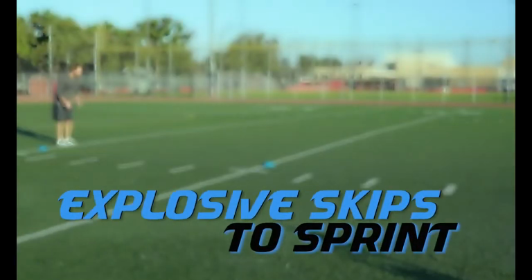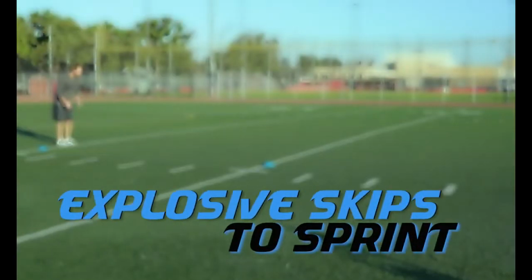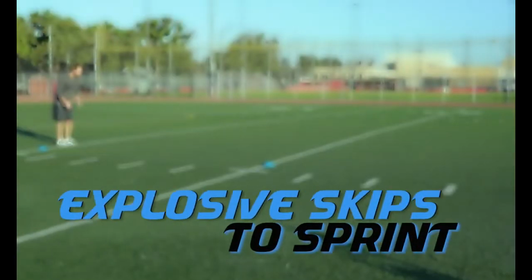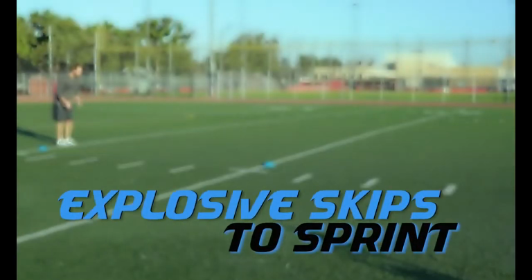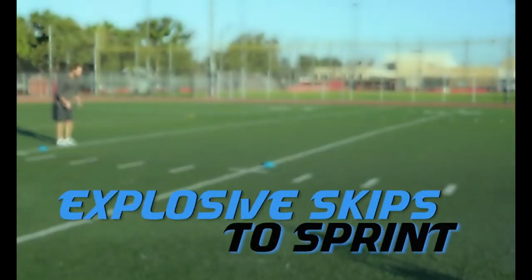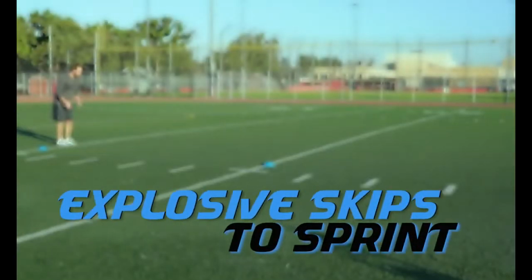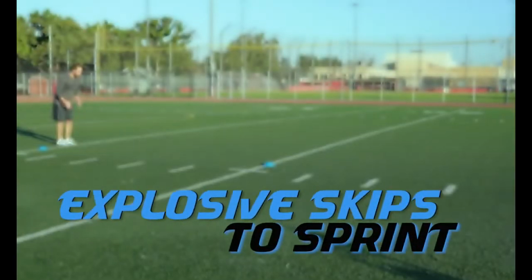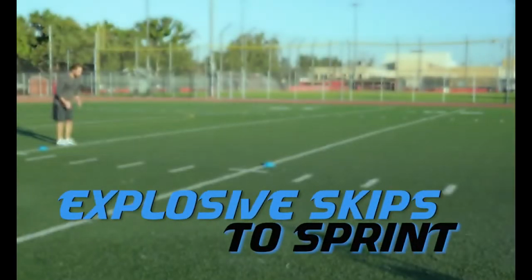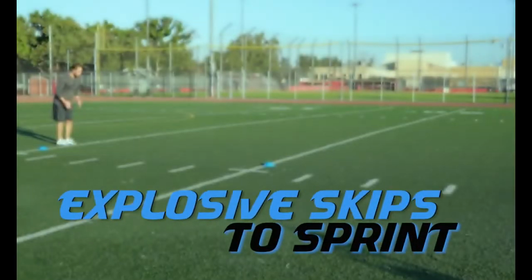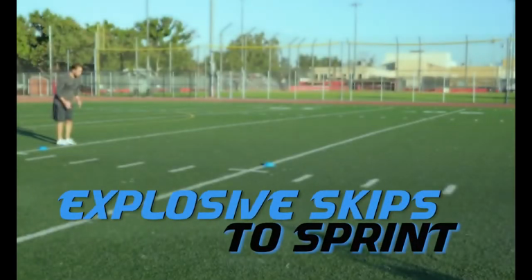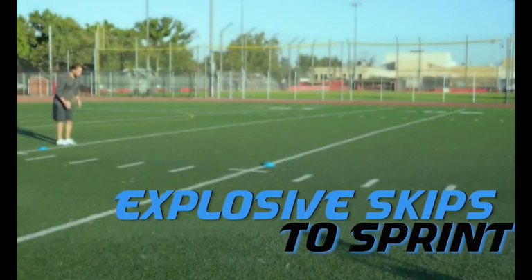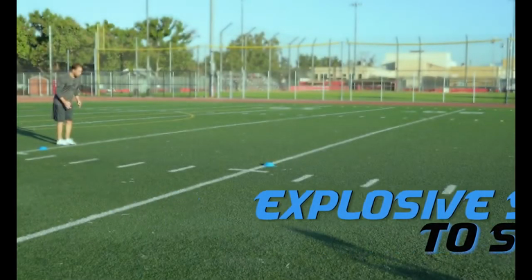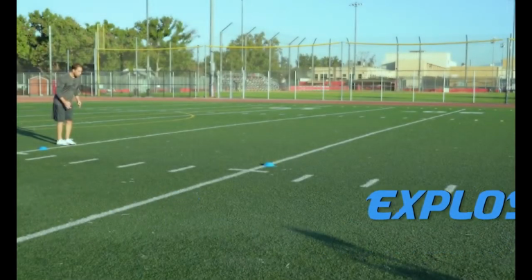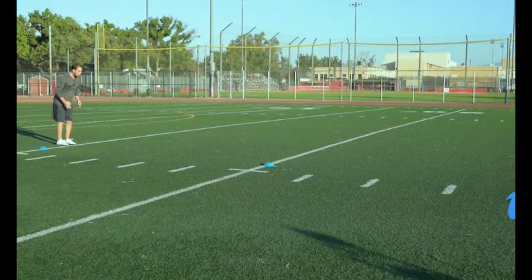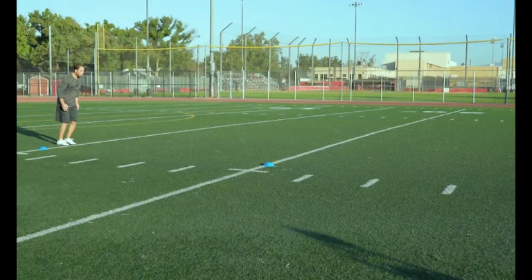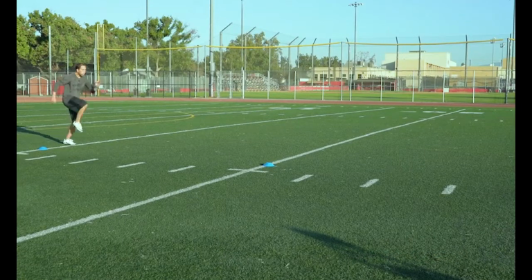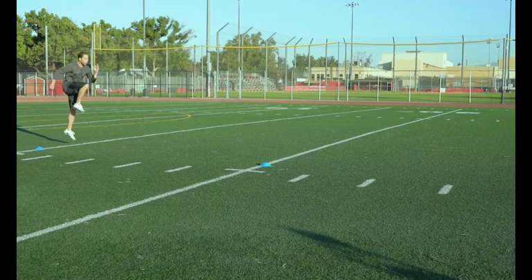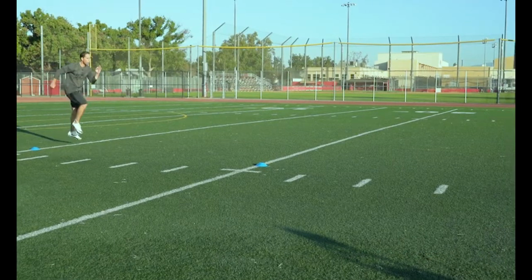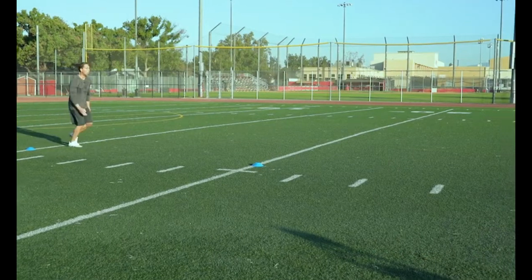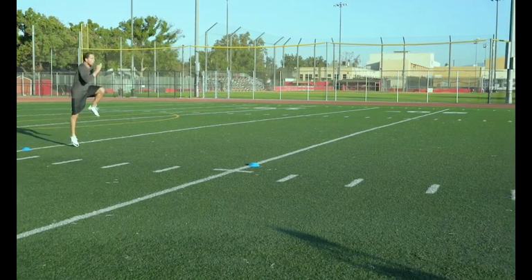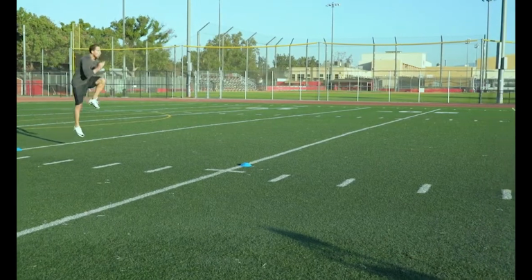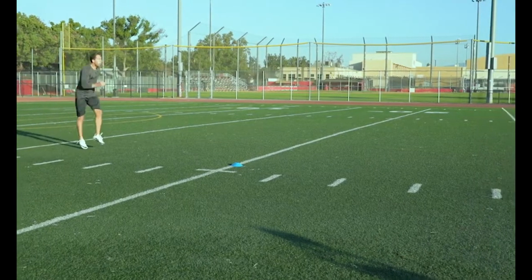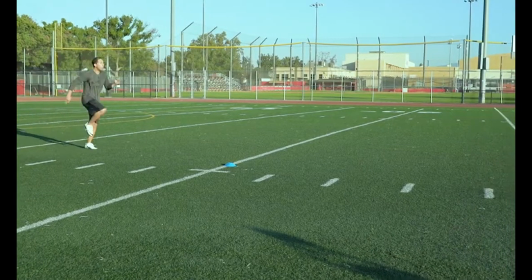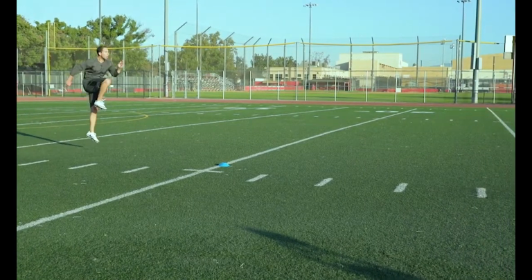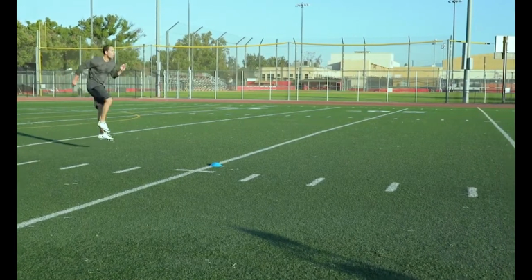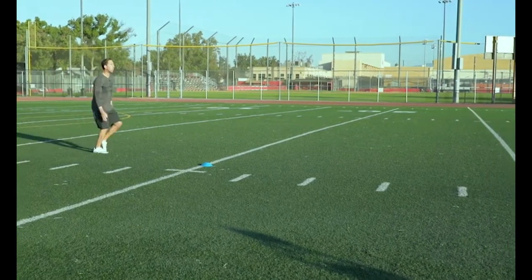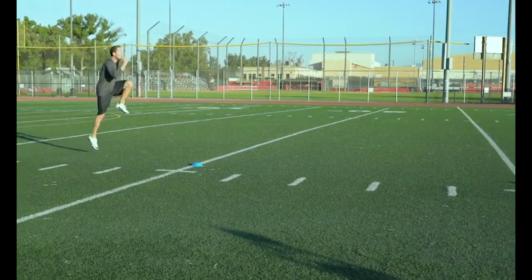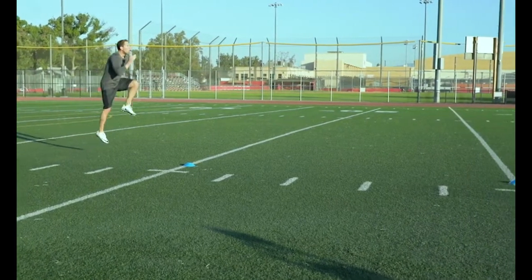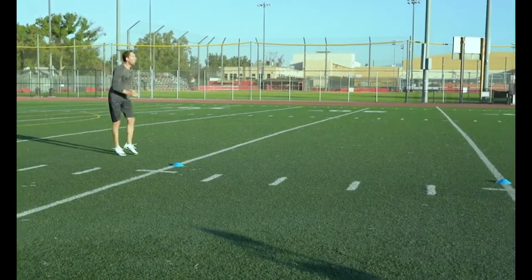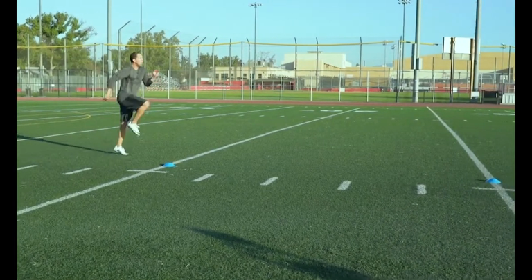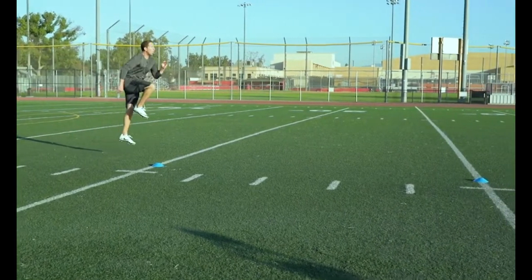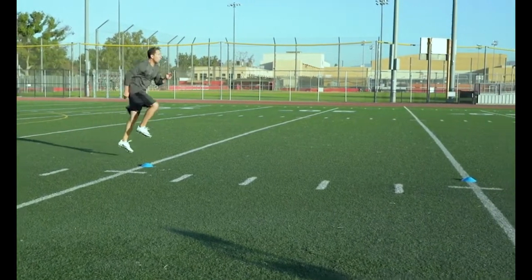Explosive Skips to Sprint: In this drill you transition from an explosive movement into a sprint.